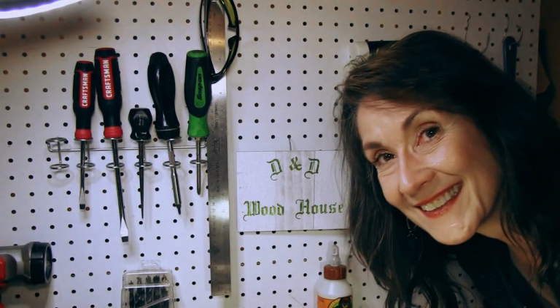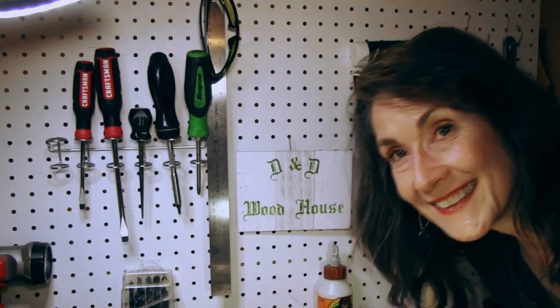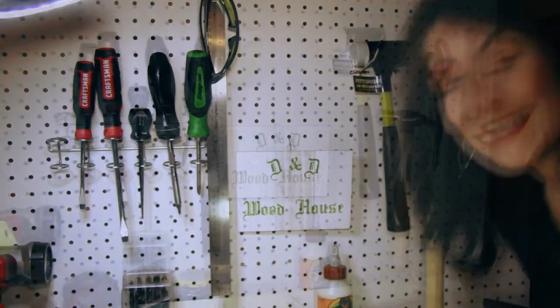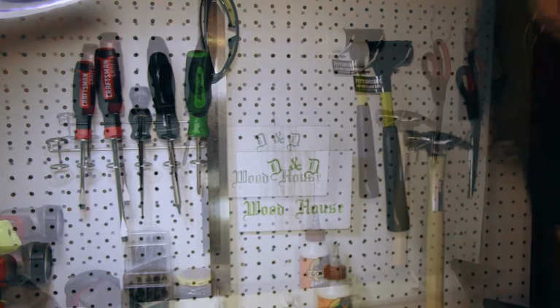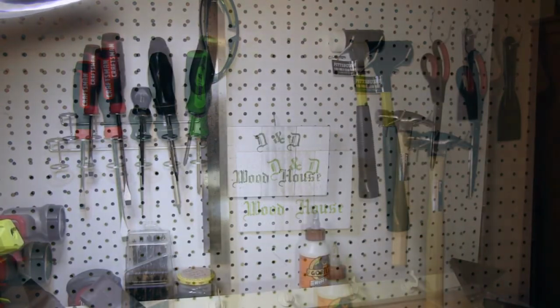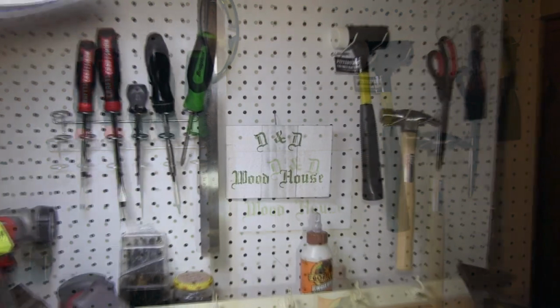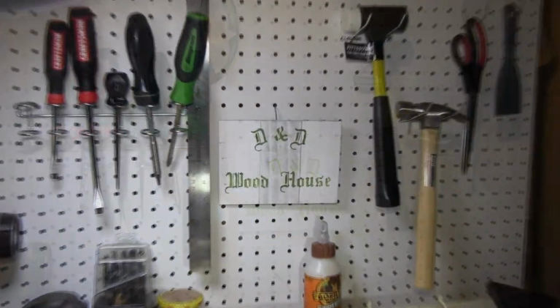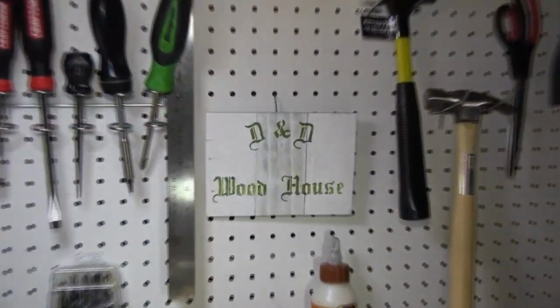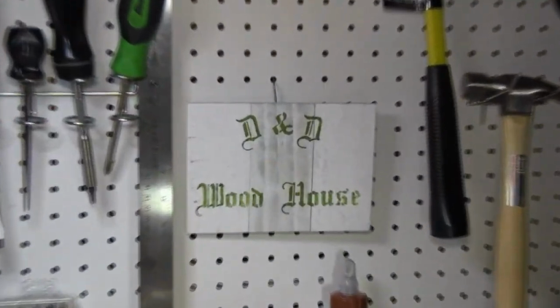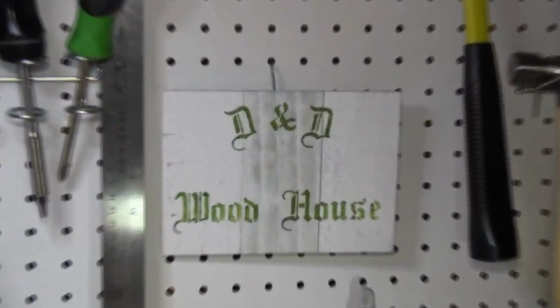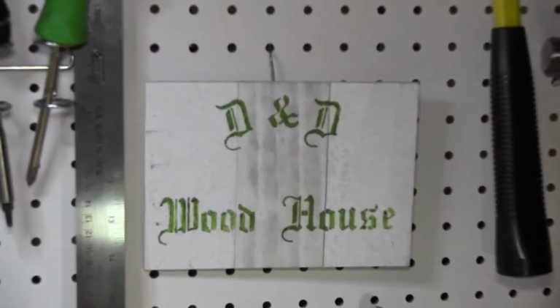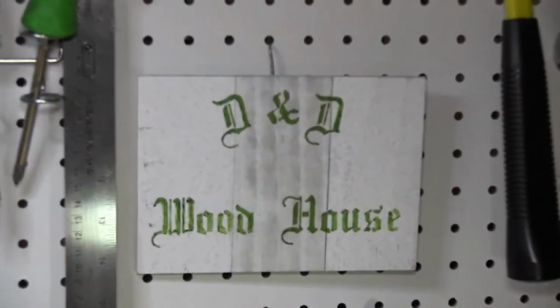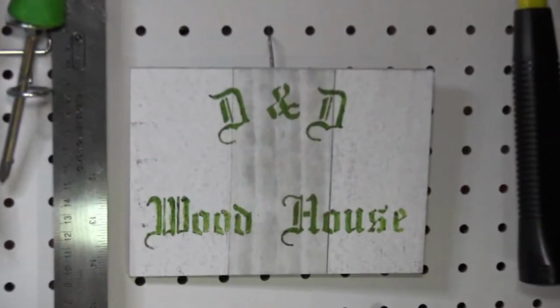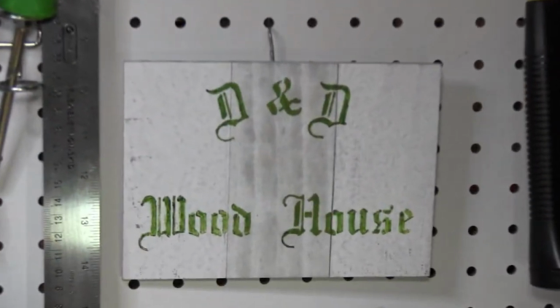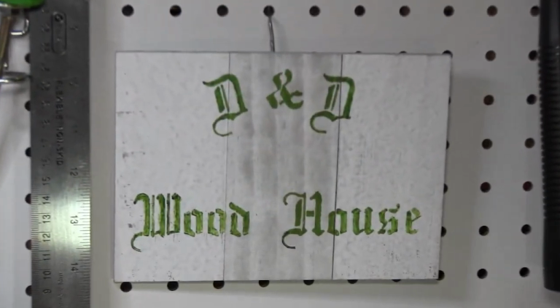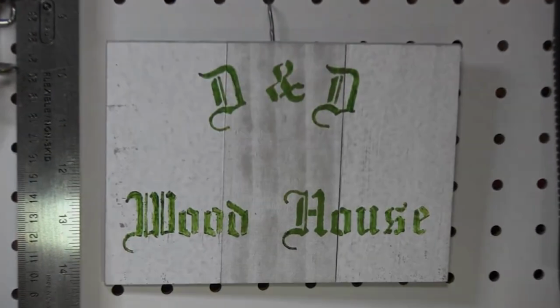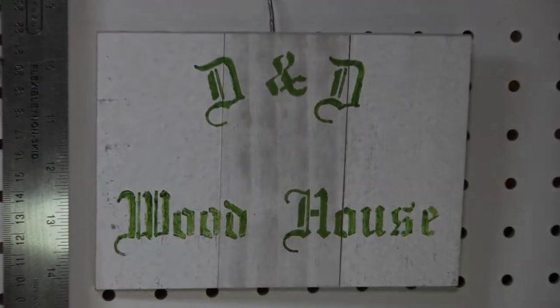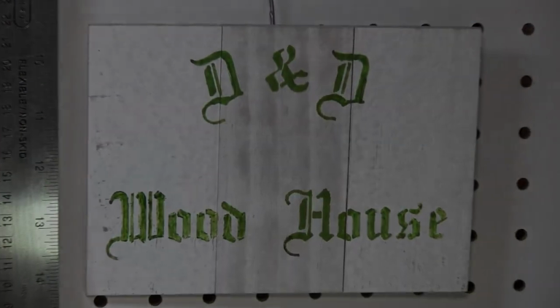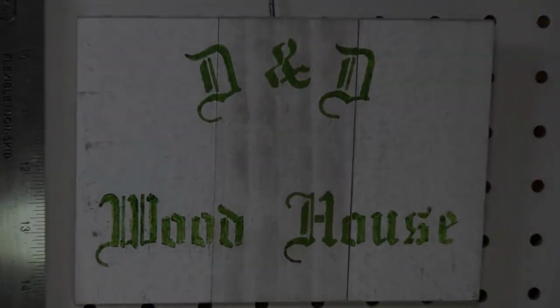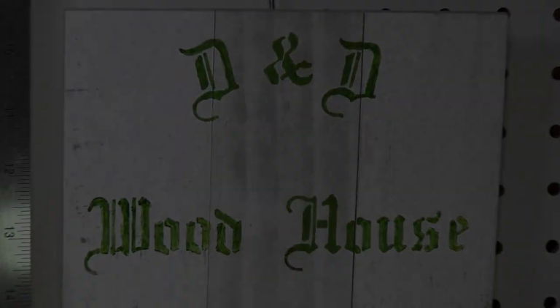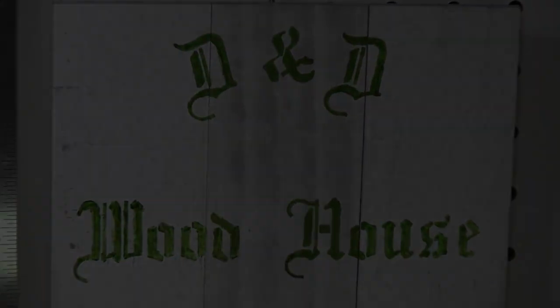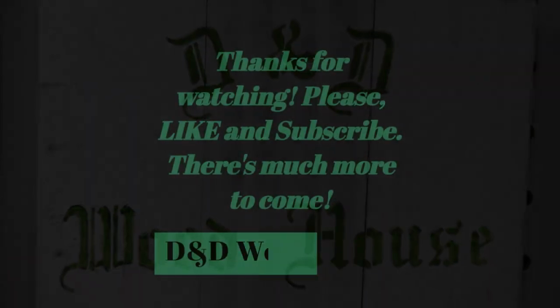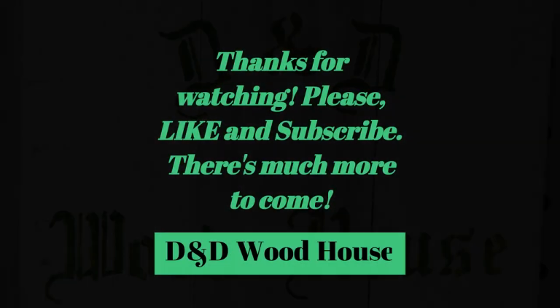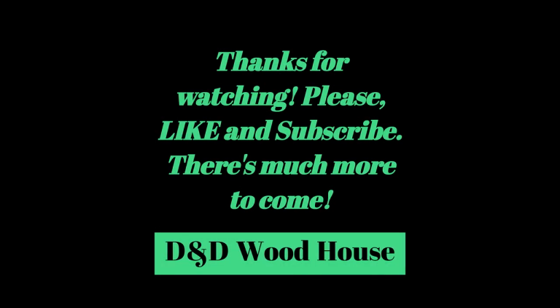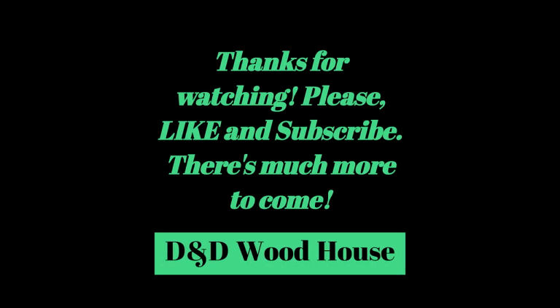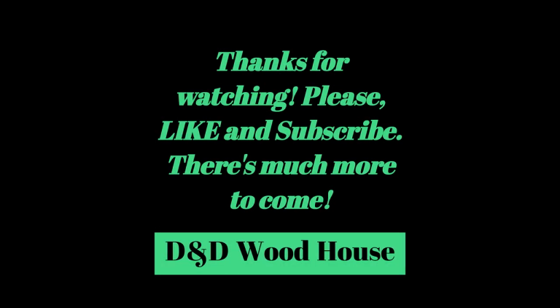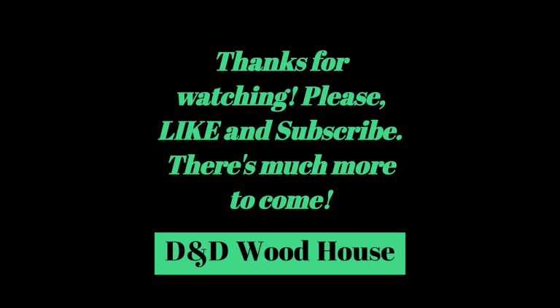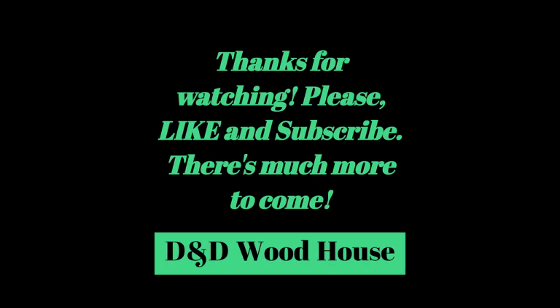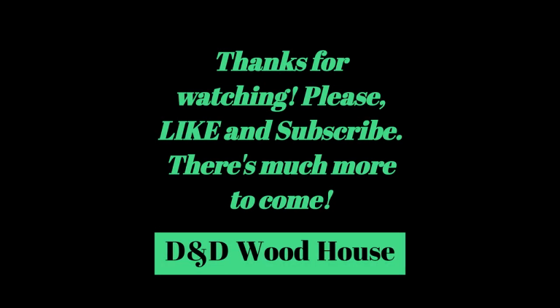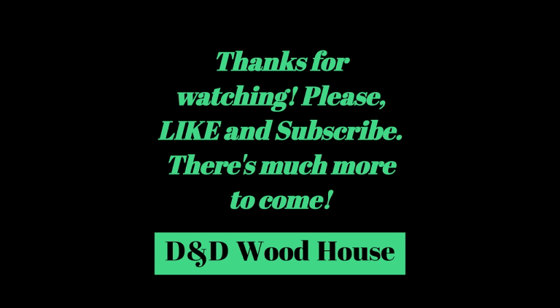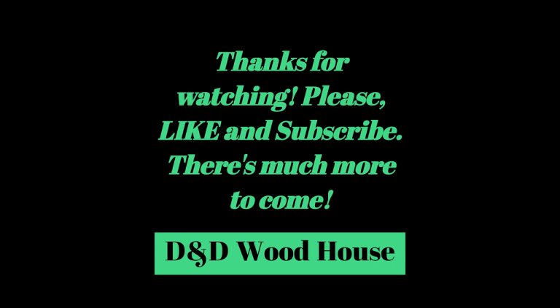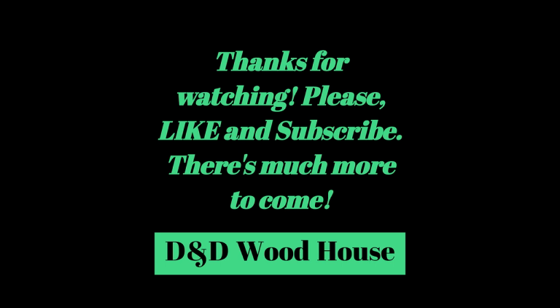Thank you for watching. Please like and subscribe. See item numbers for tools mentioned in this video's description.